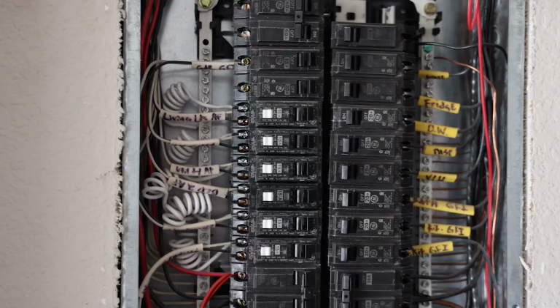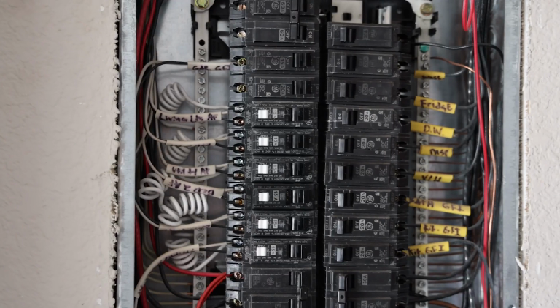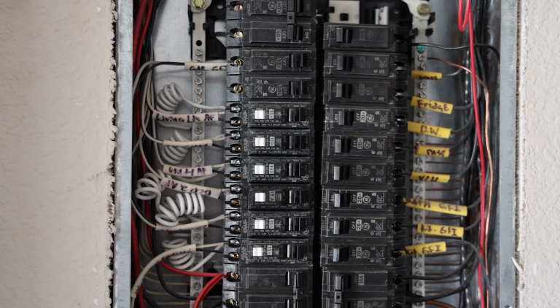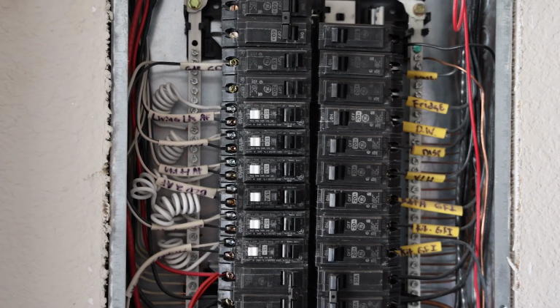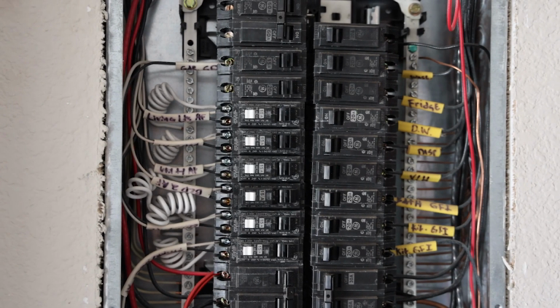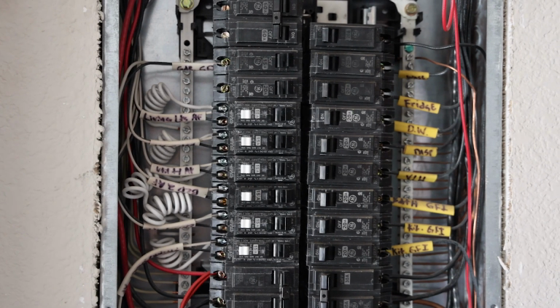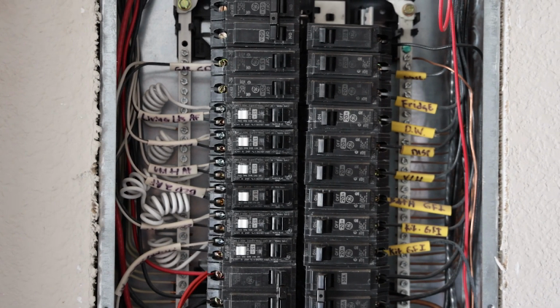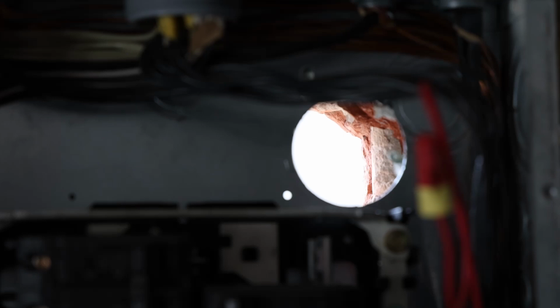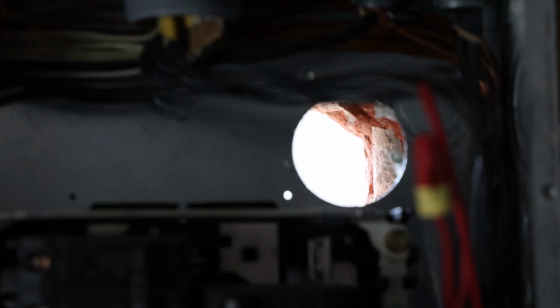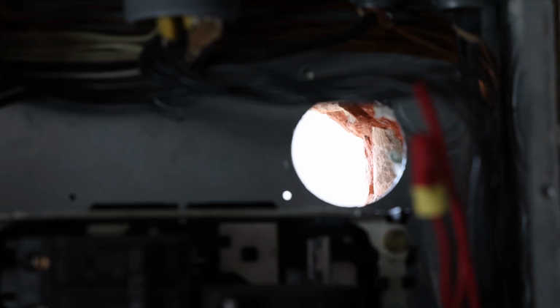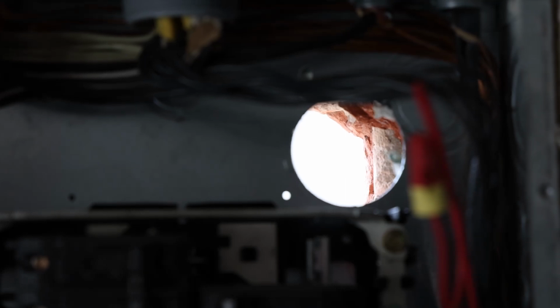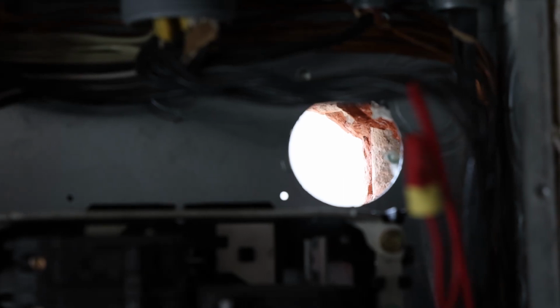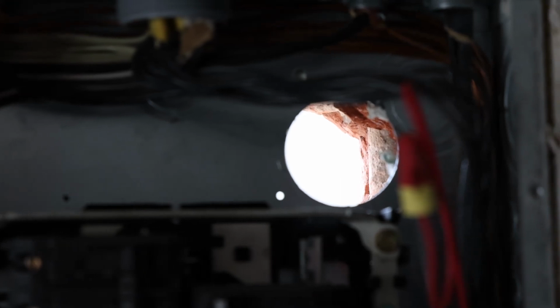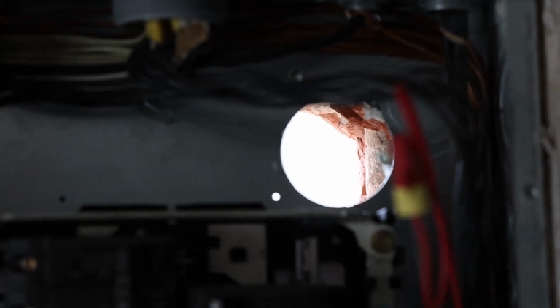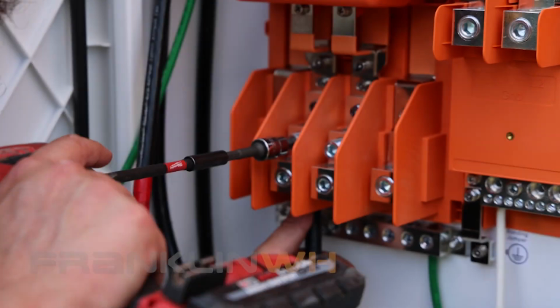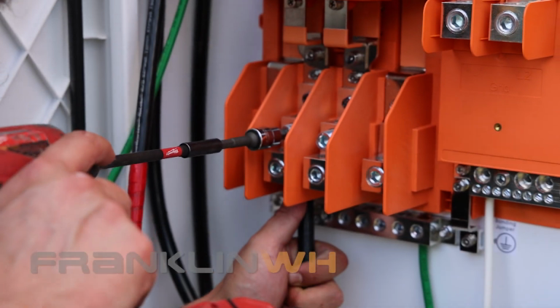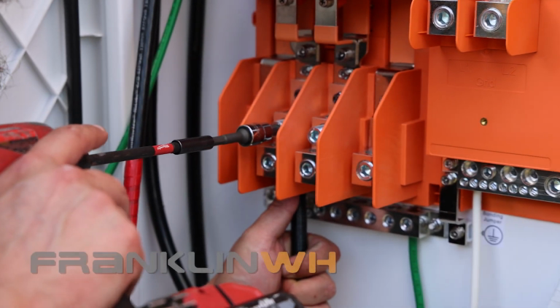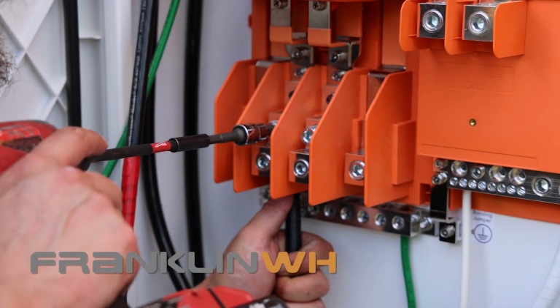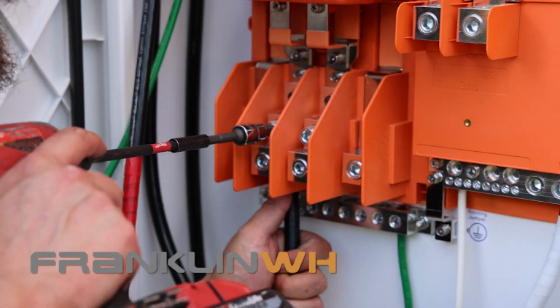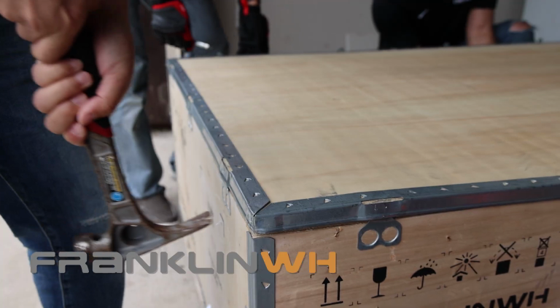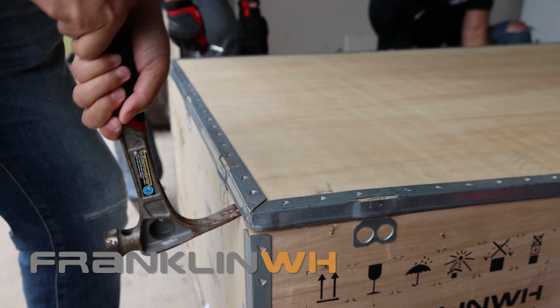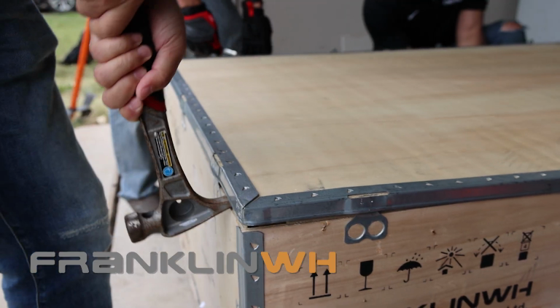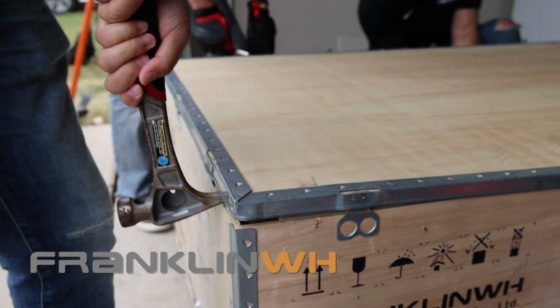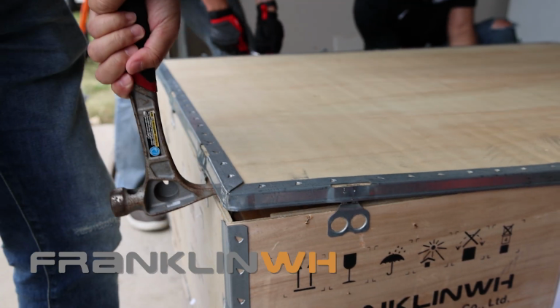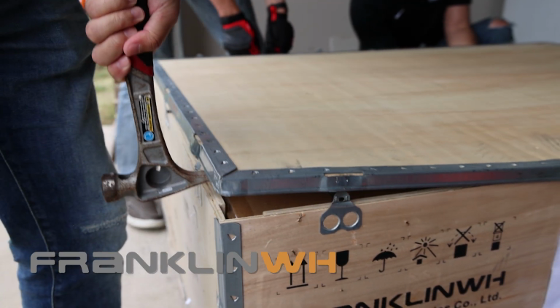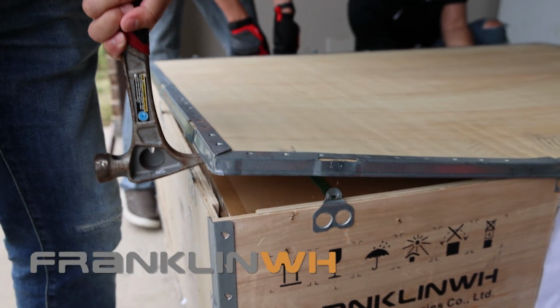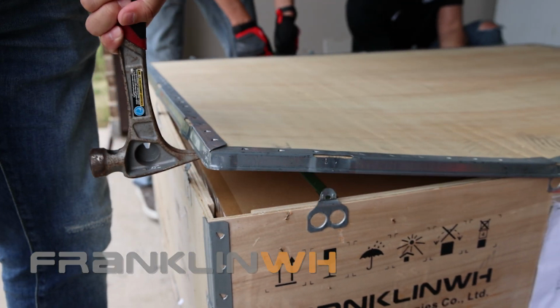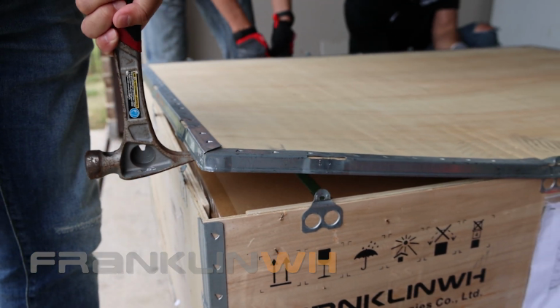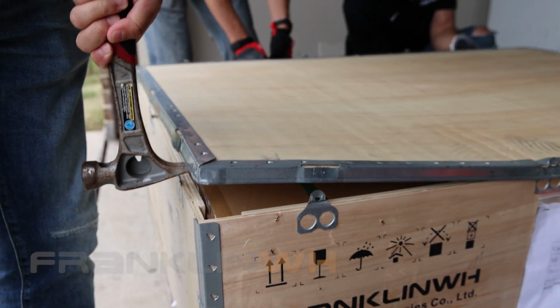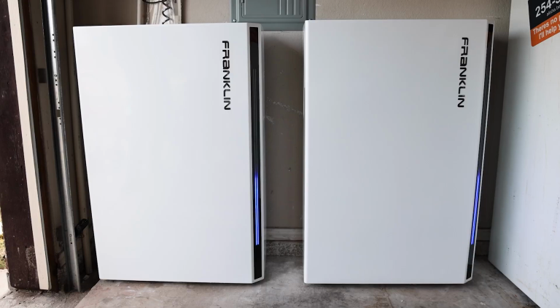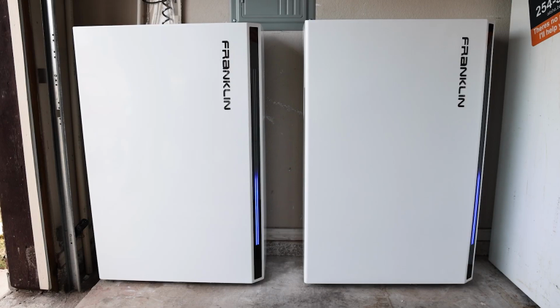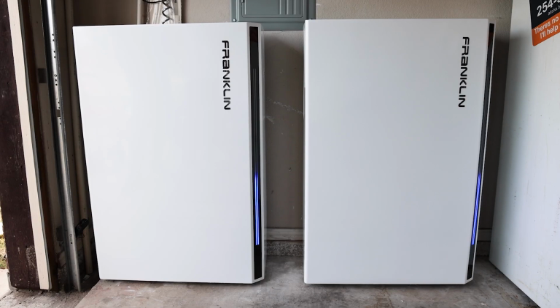Welcome back to another Good Faith Energy production. Today we're going to be talking about the Franklin Whole Home Battery Backup.